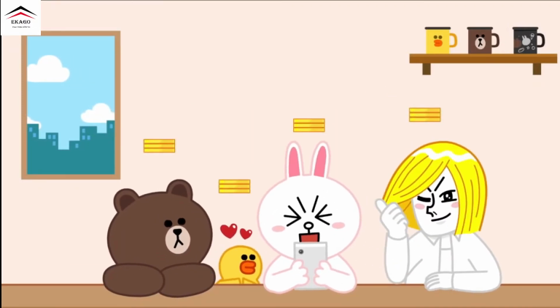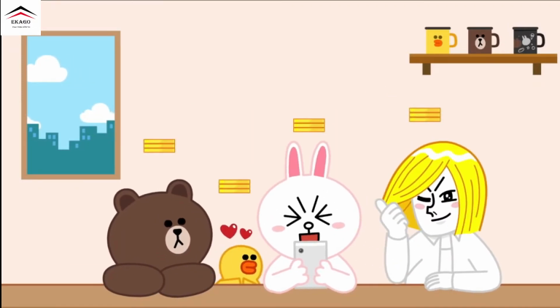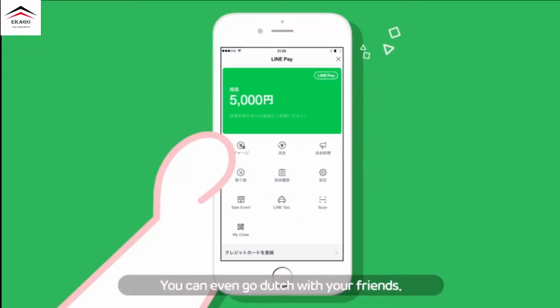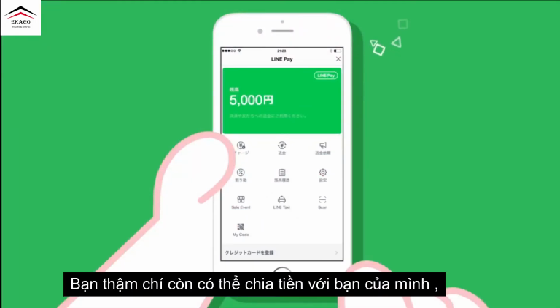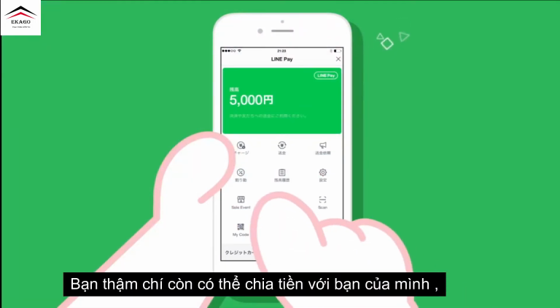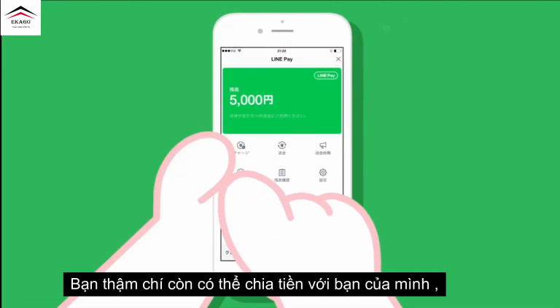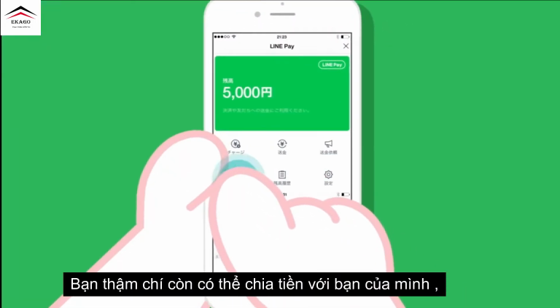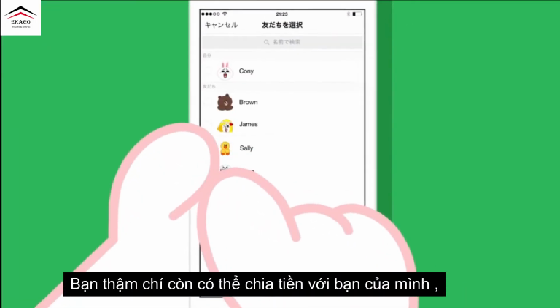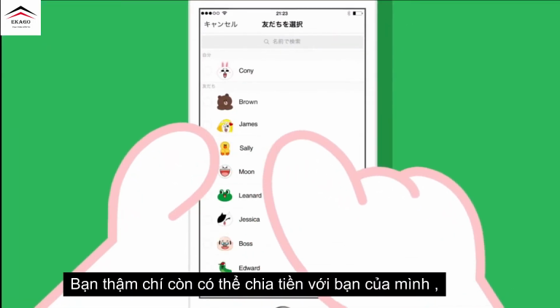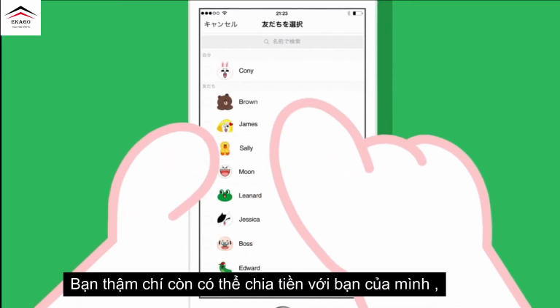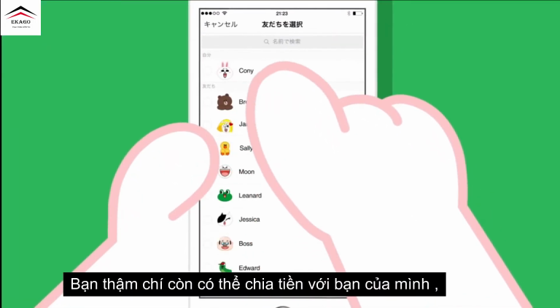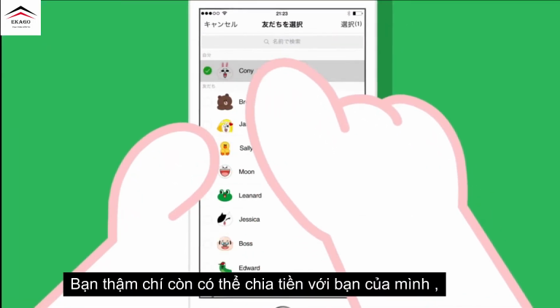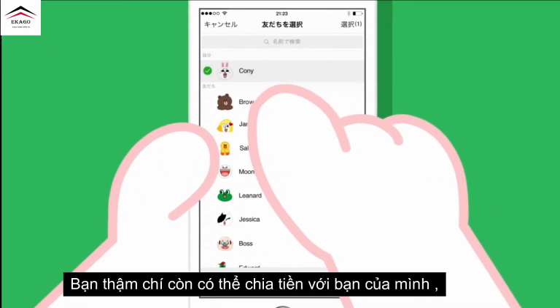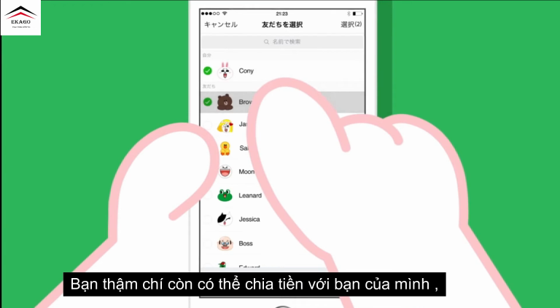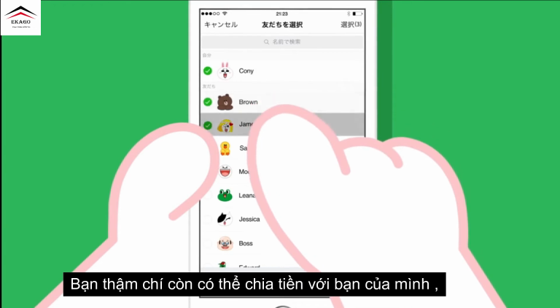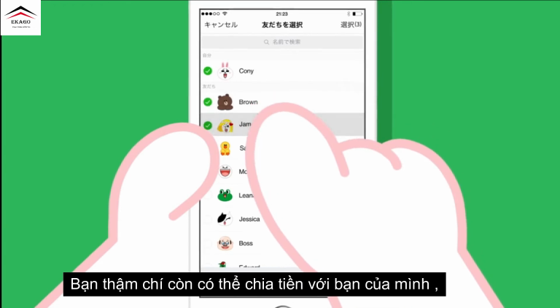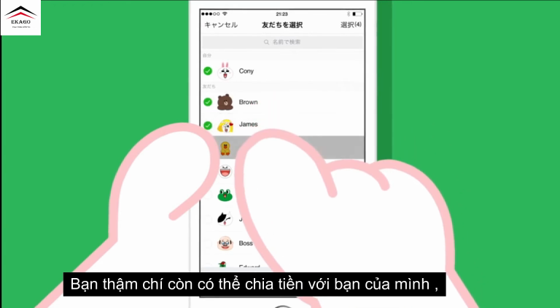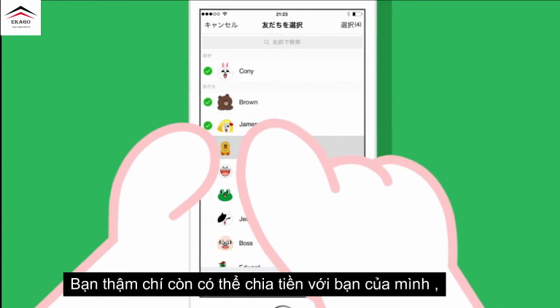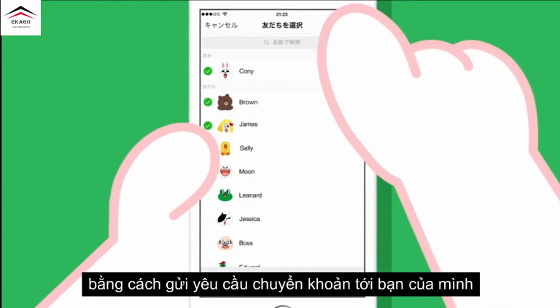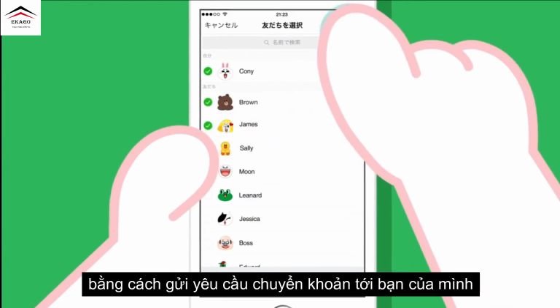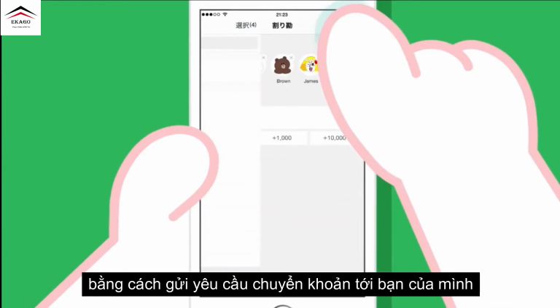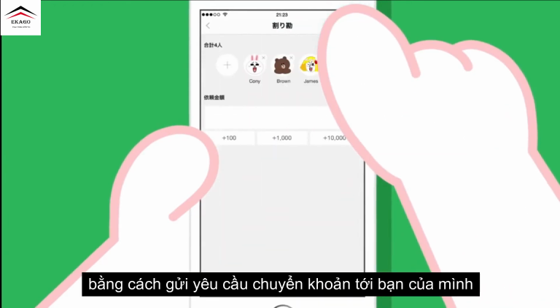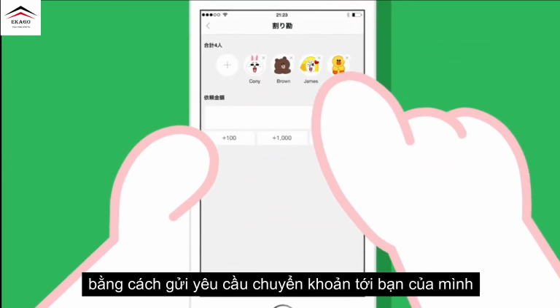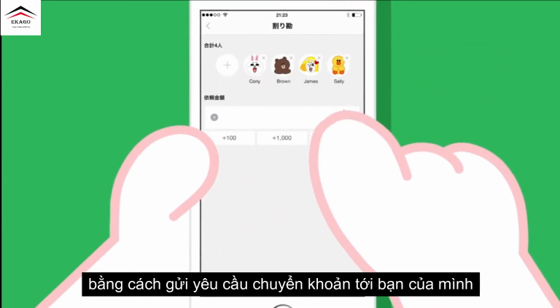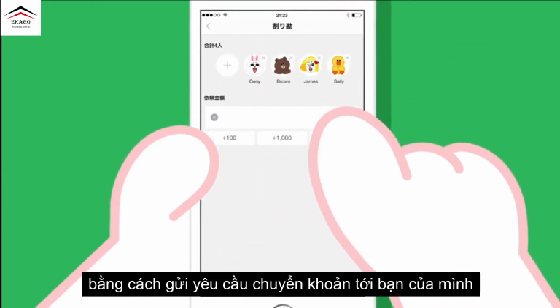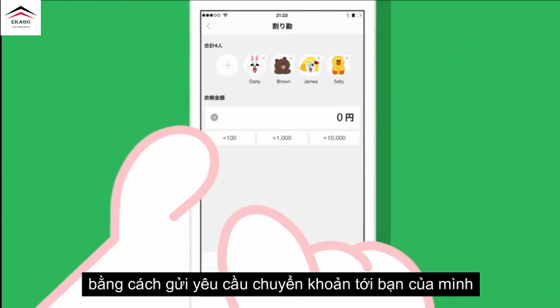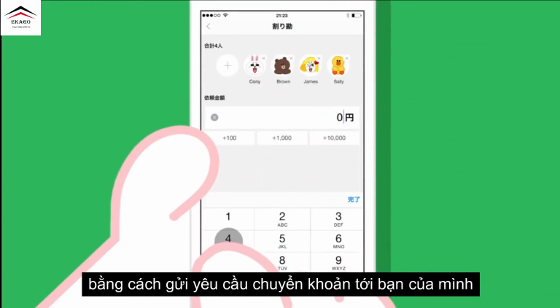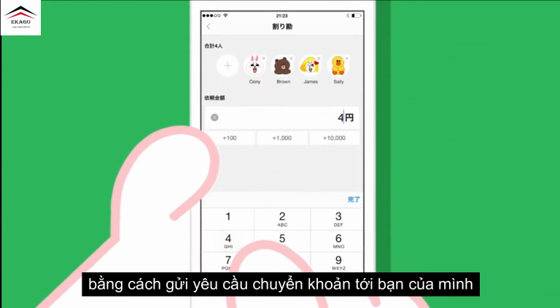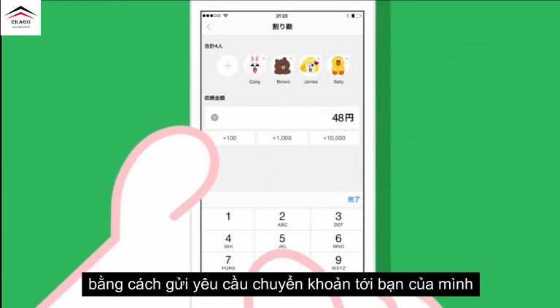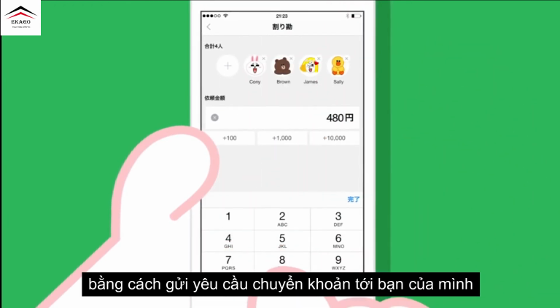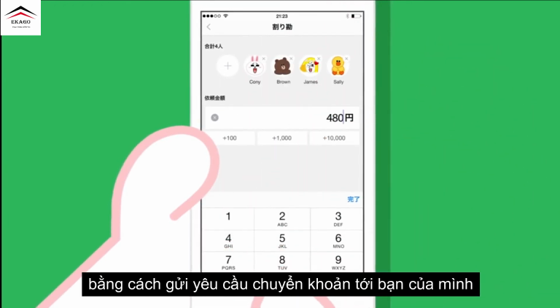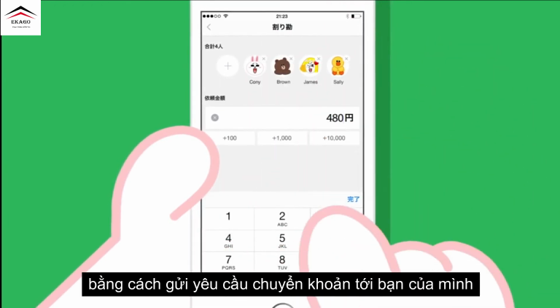You can even go Dutch with your friends by sending out transfer requests to your friends.